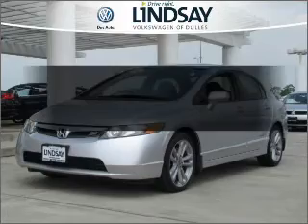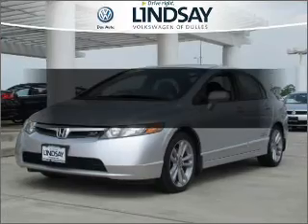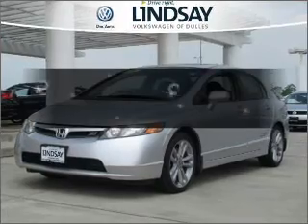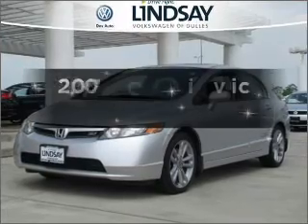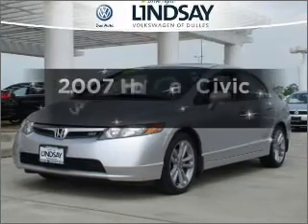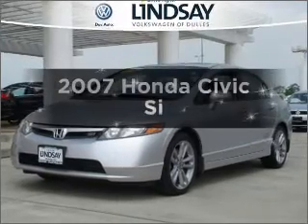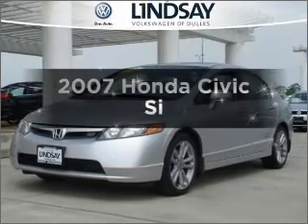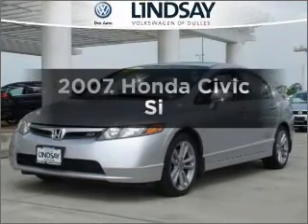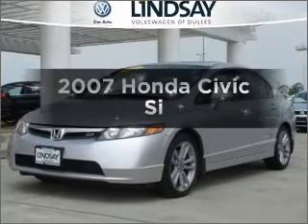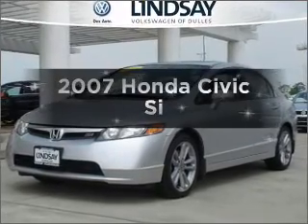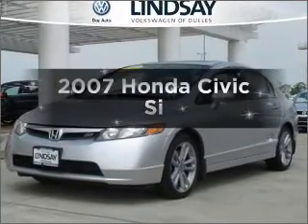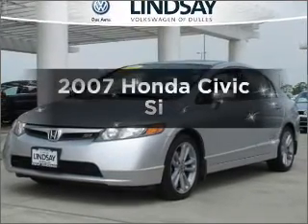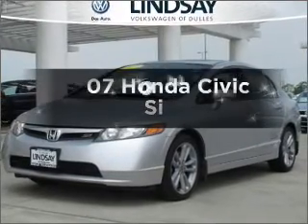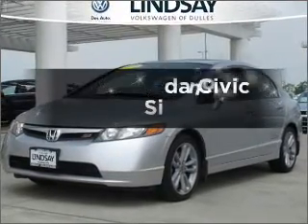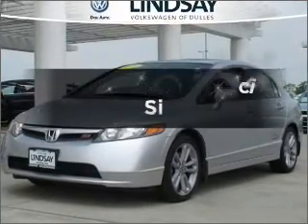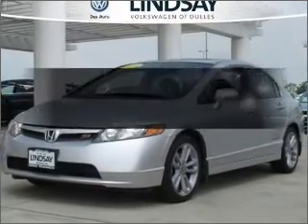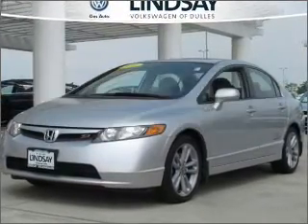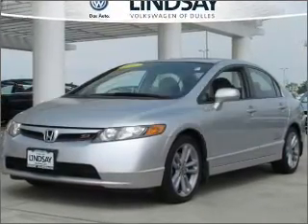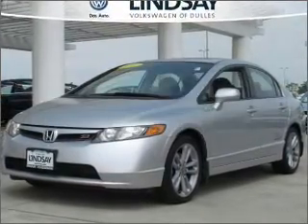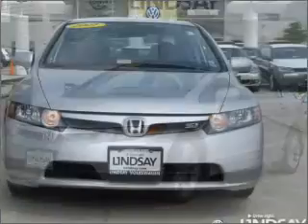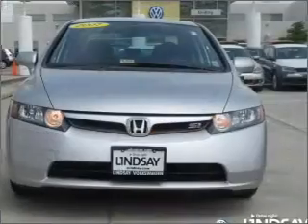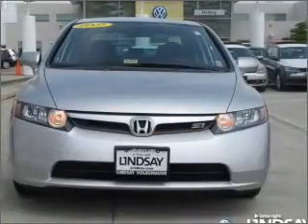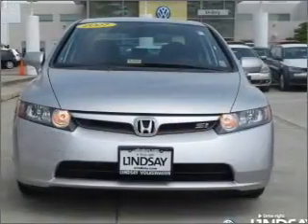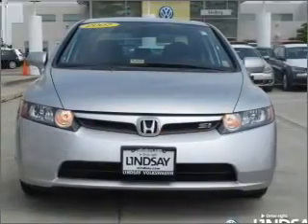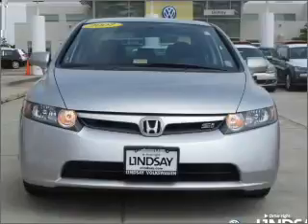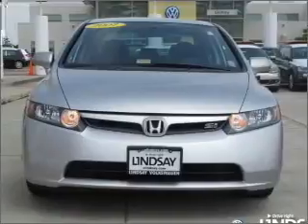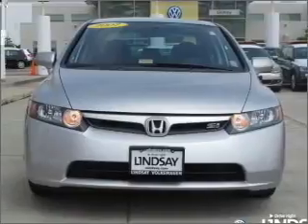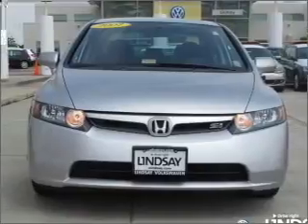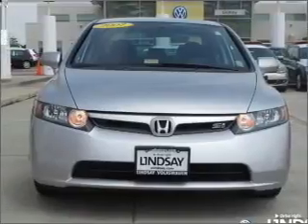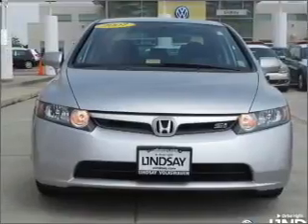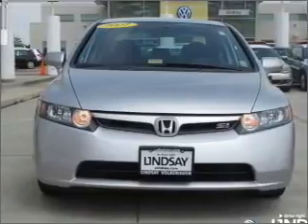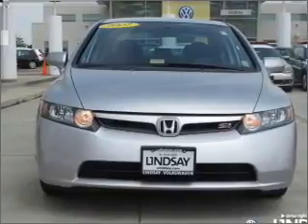Imagine yourself in this 2007 Honda Civic. If you're looking for an automobile with great attributes, look no further.